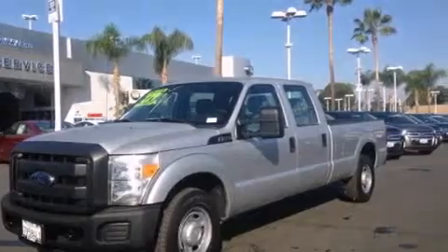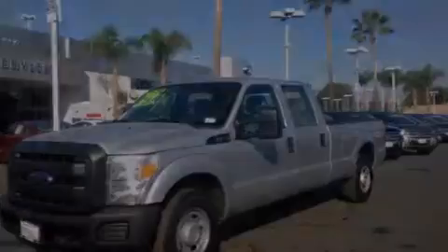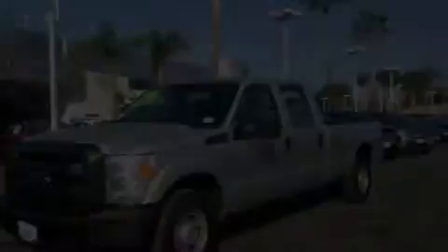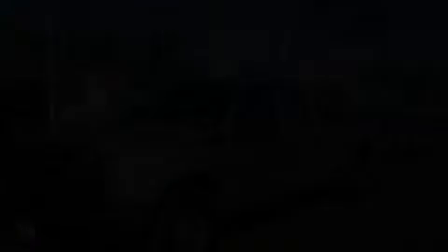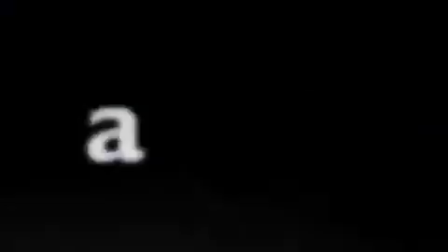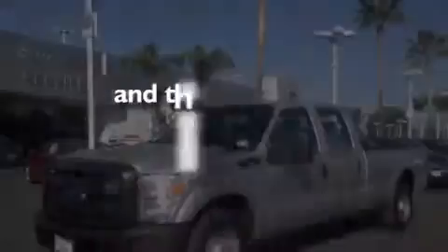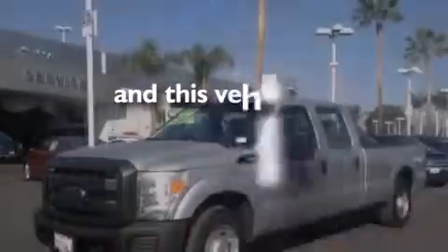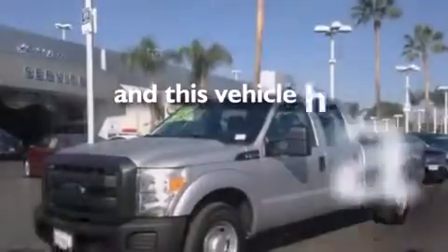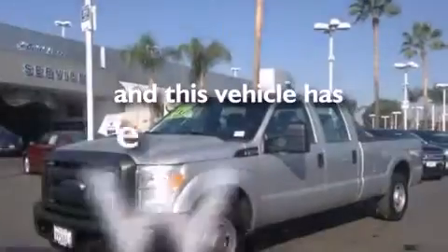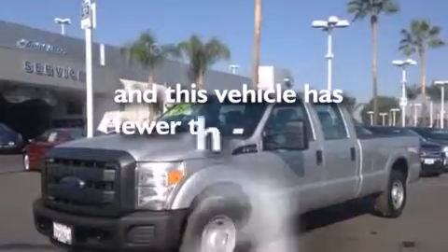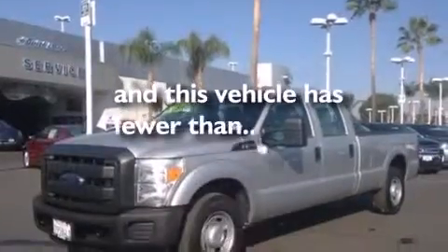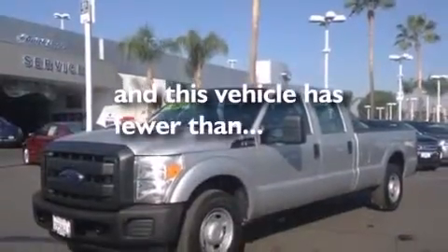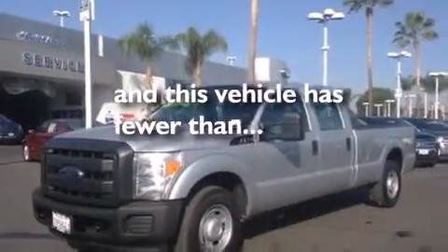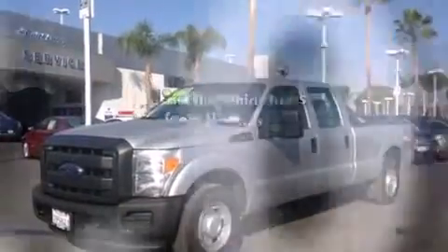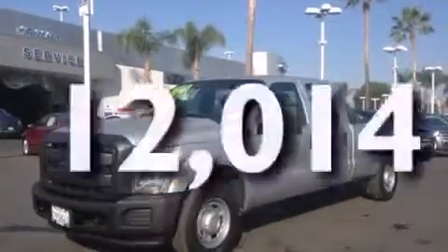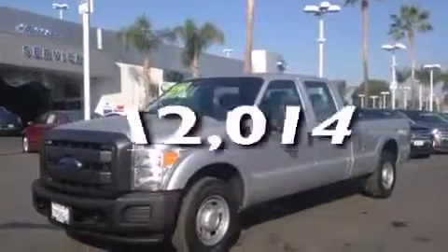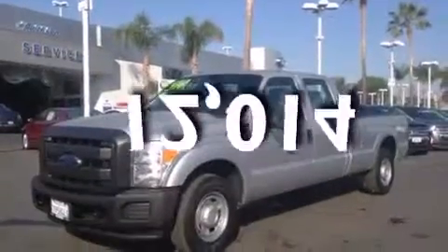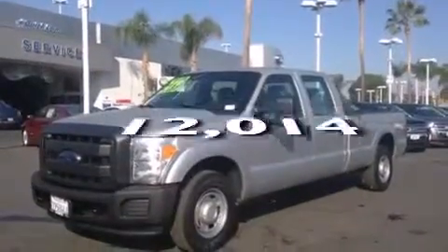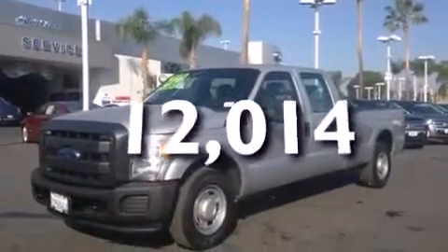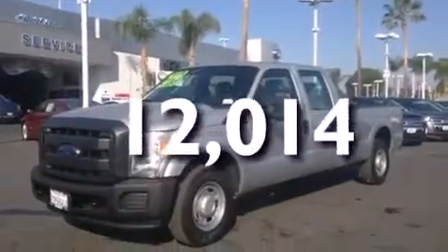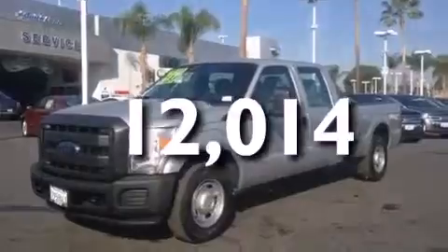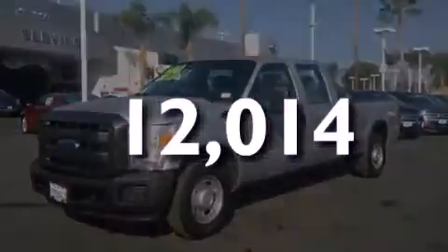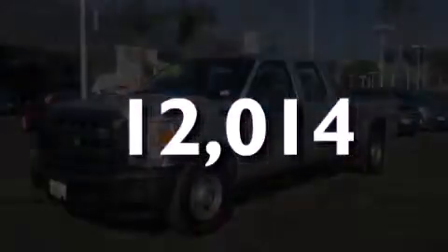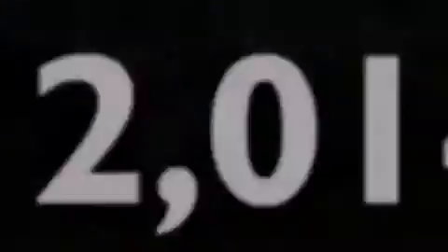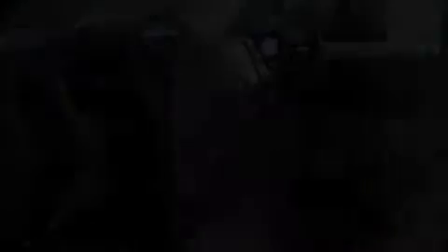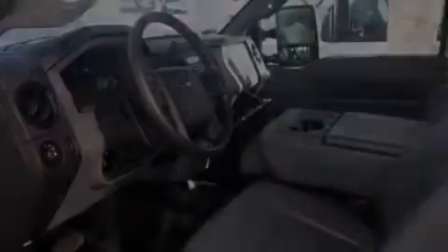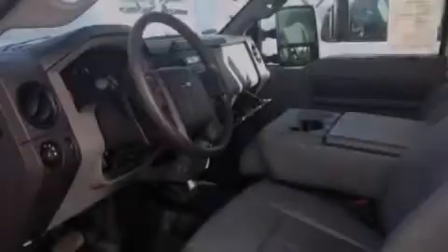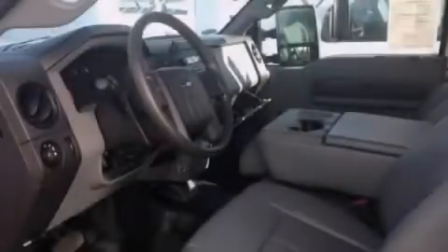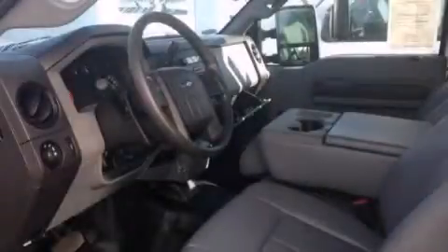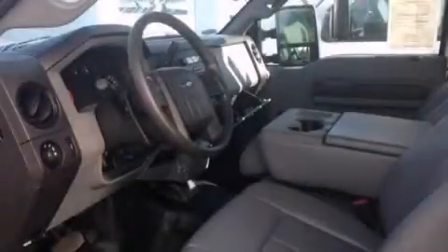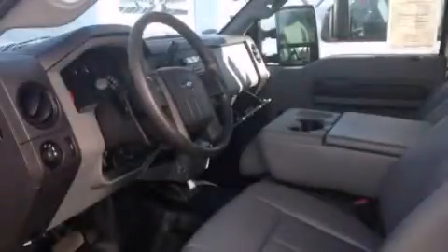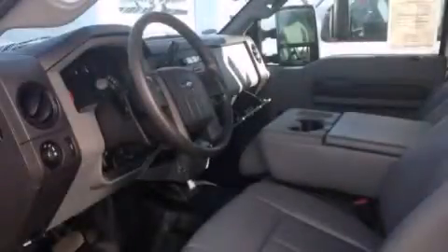This vehicle has less than 13,000 miles. Stop by today and test drive this automobile for yourself.